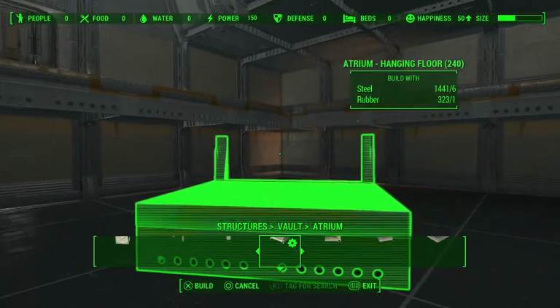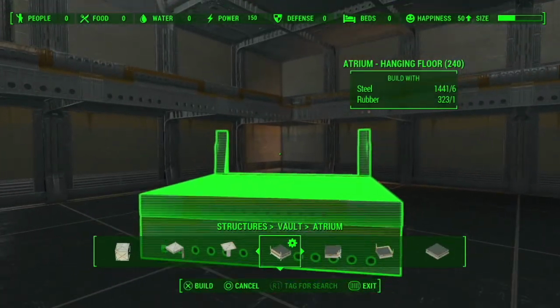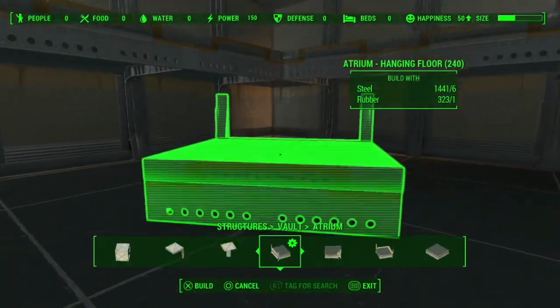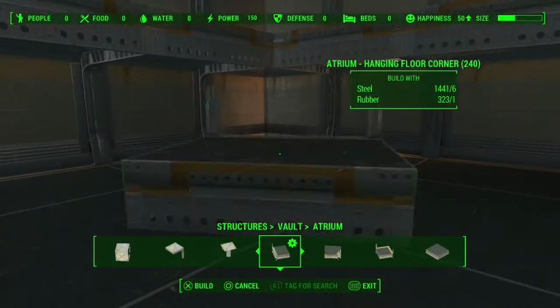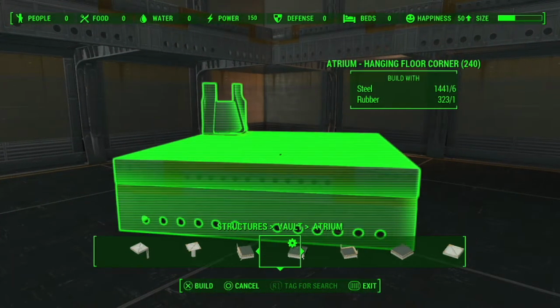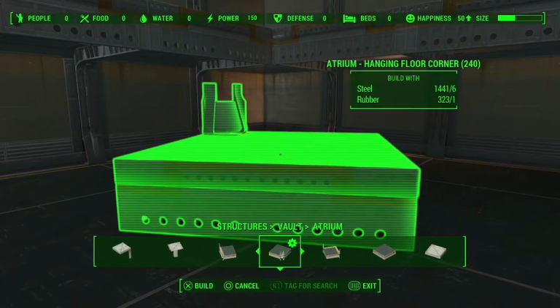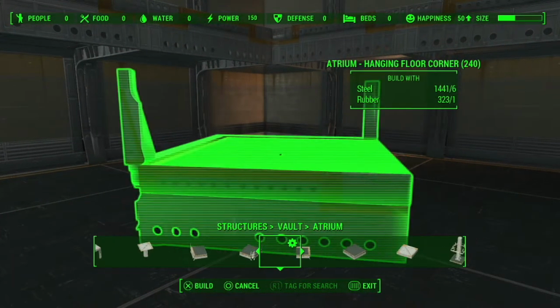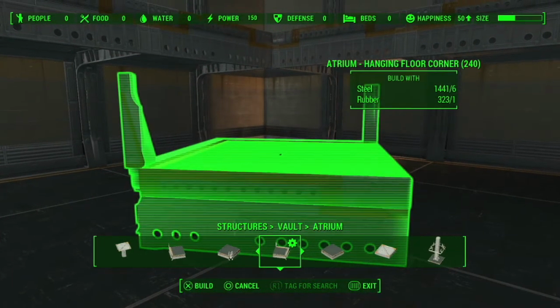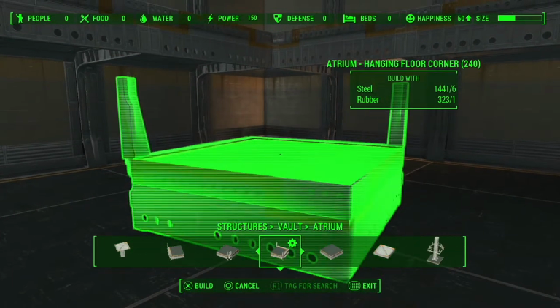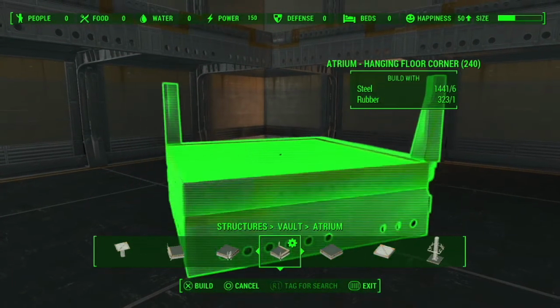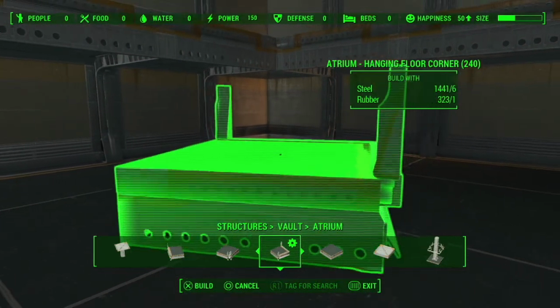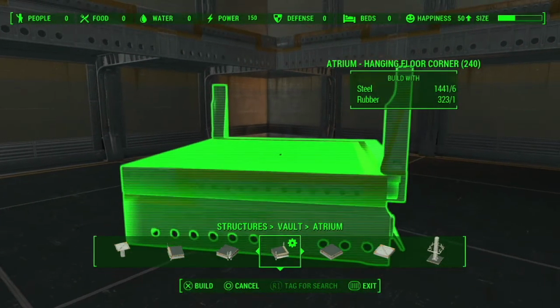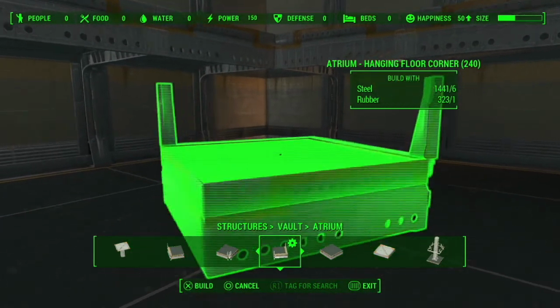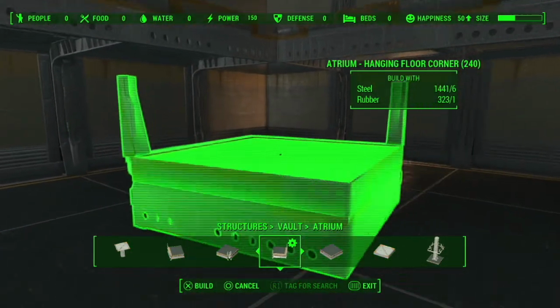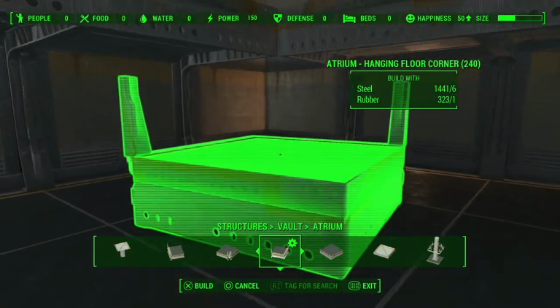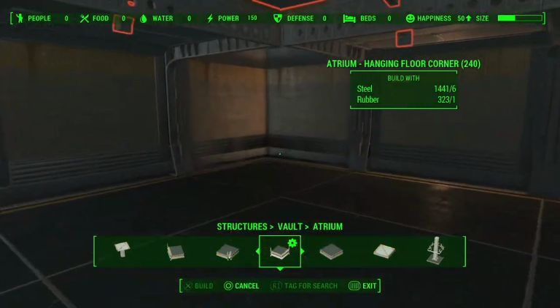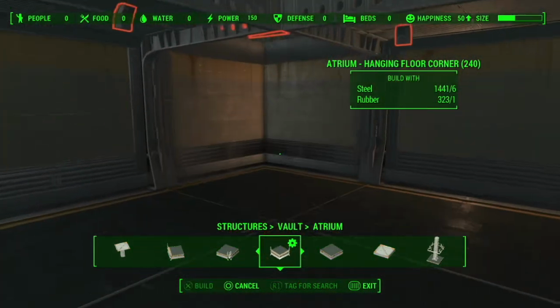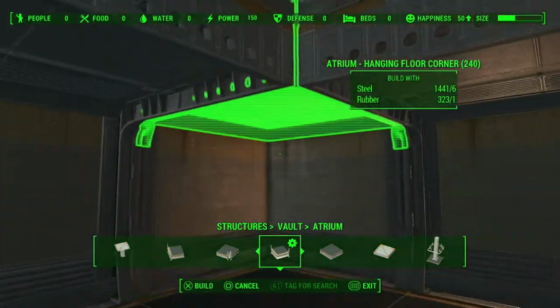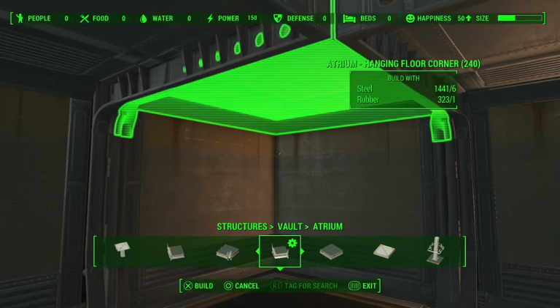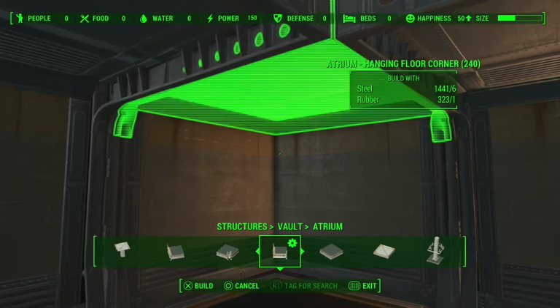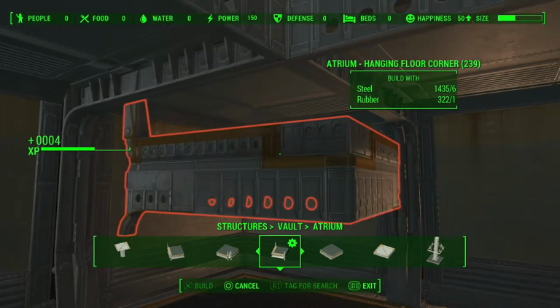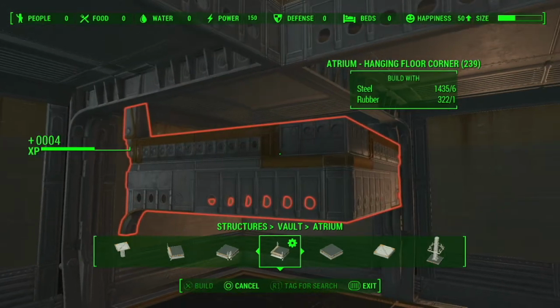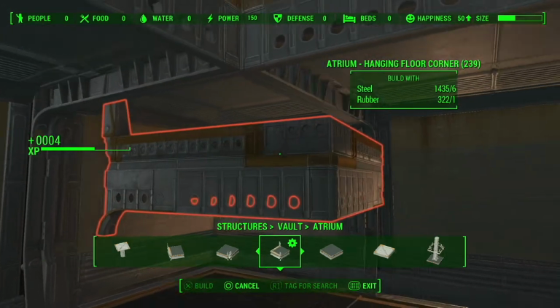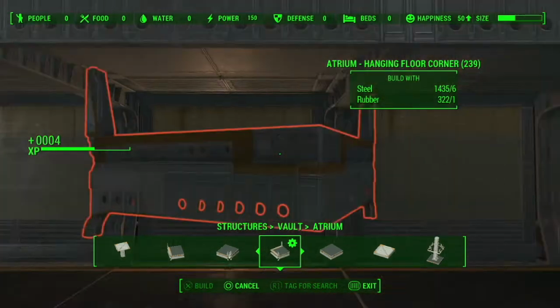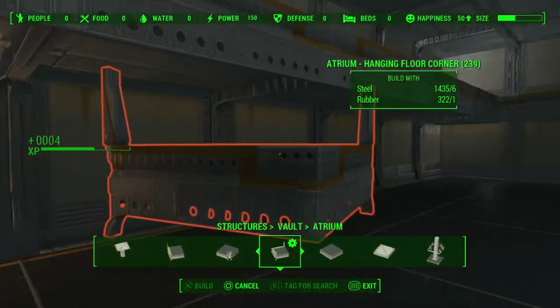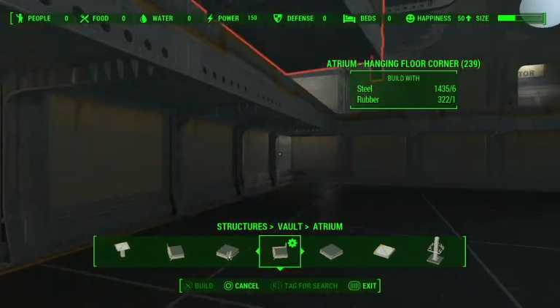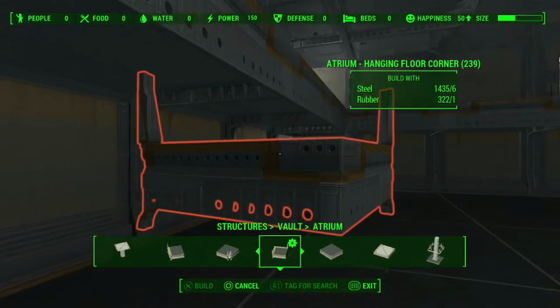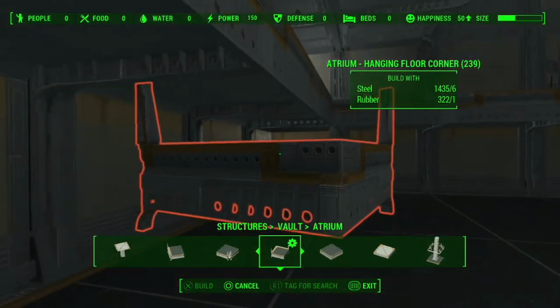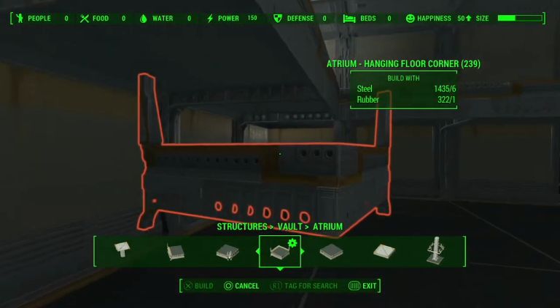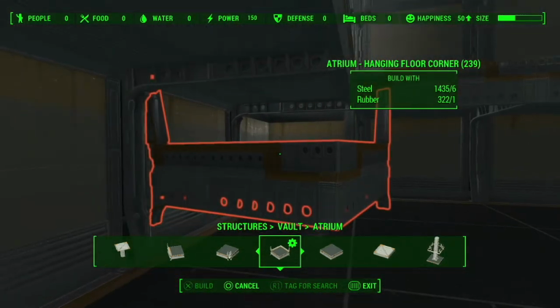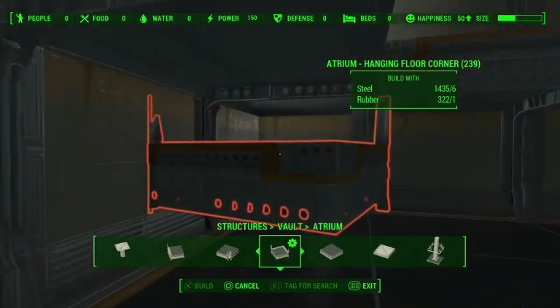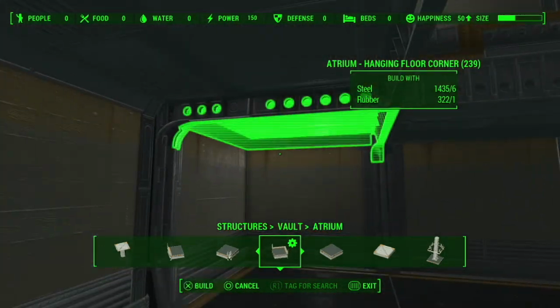Now find the hanging floor corner and pop that in each of the four corners.